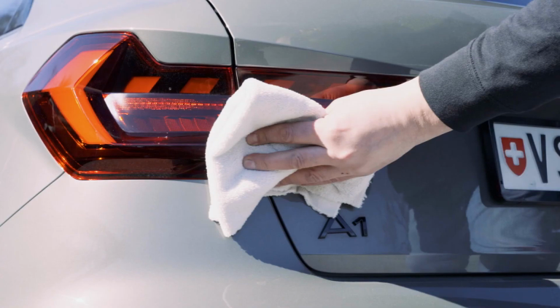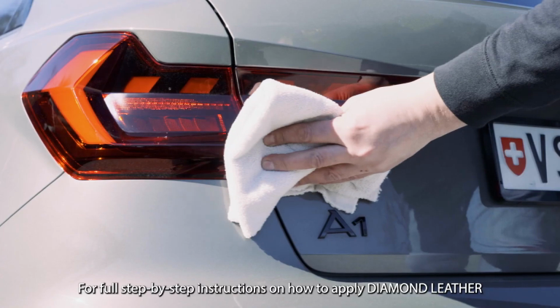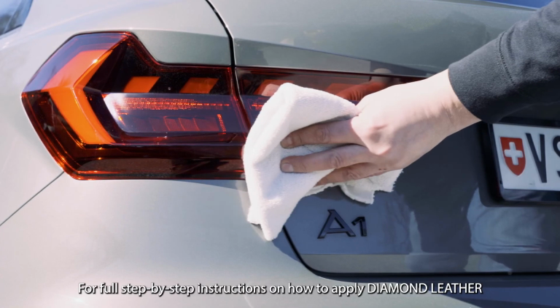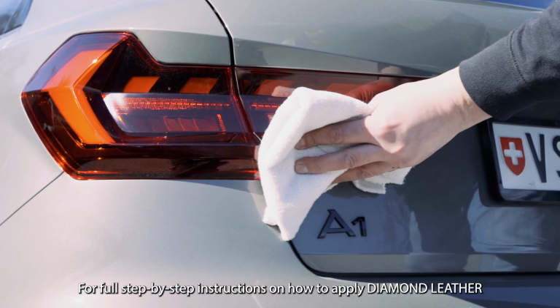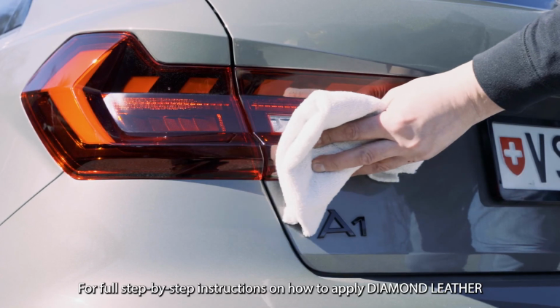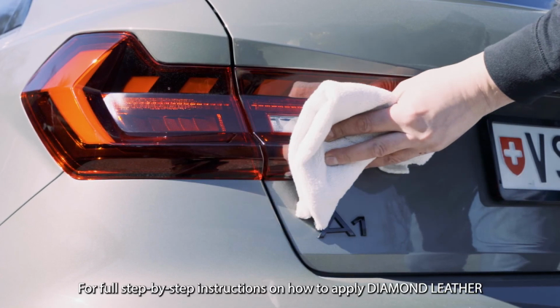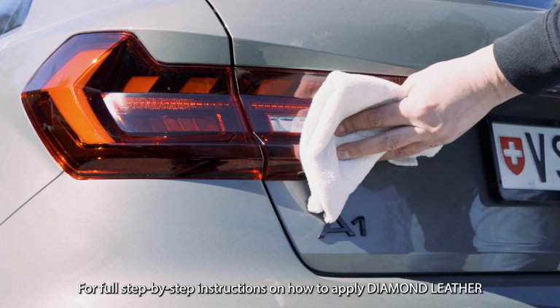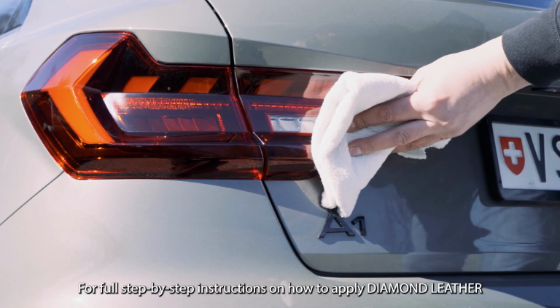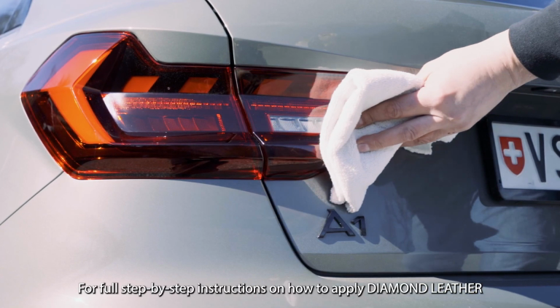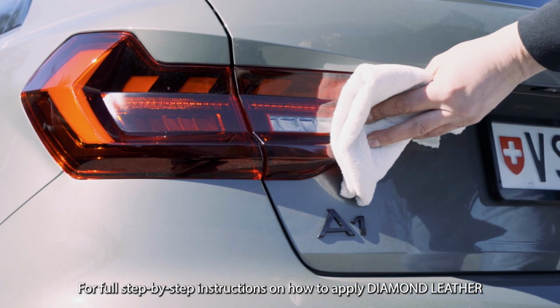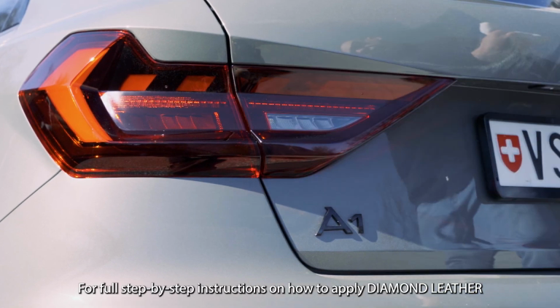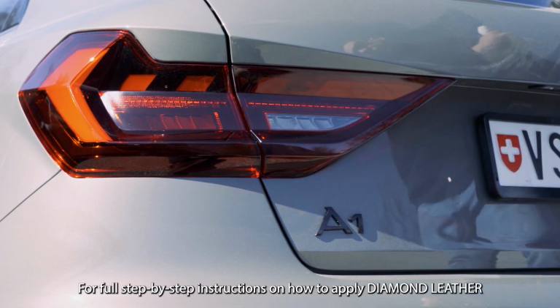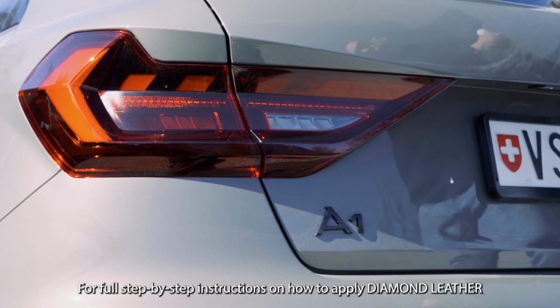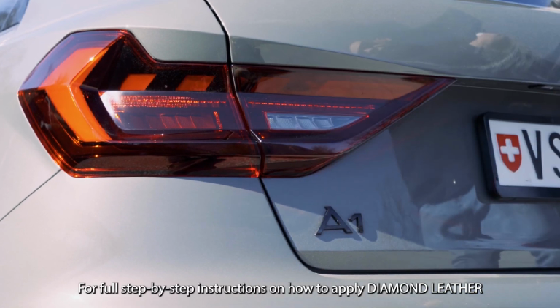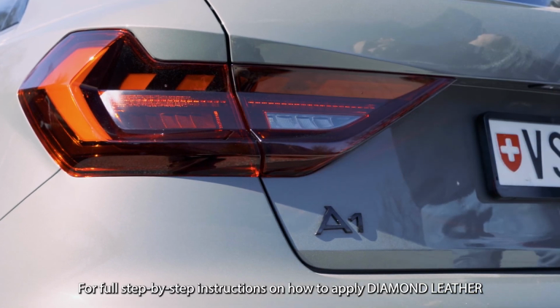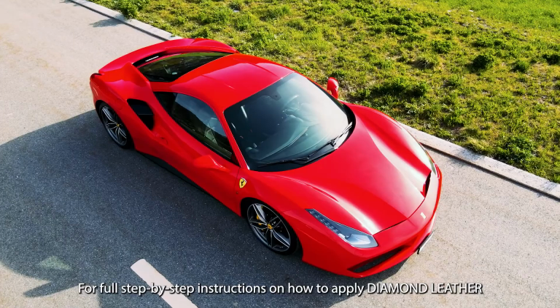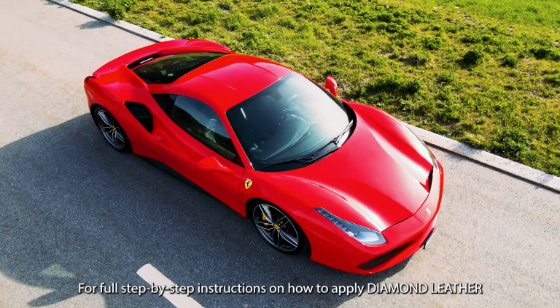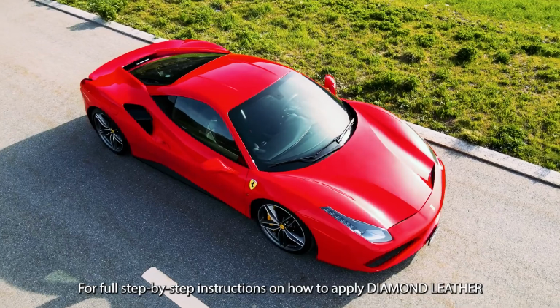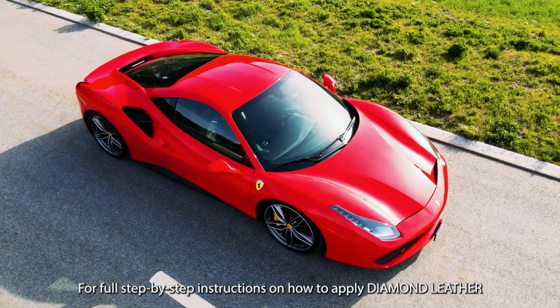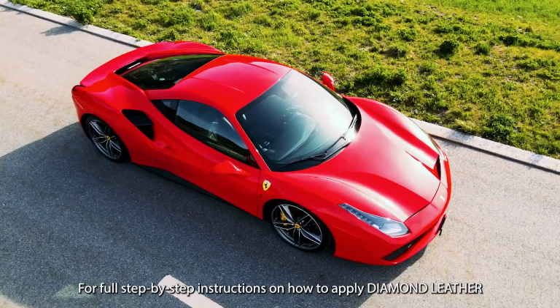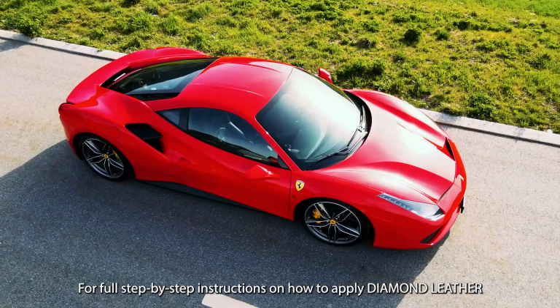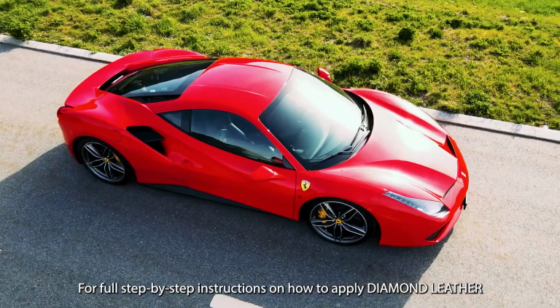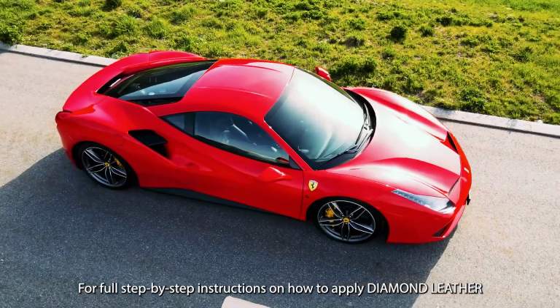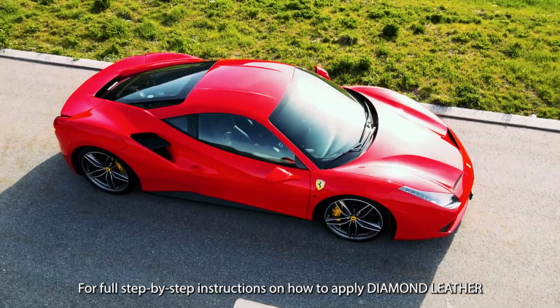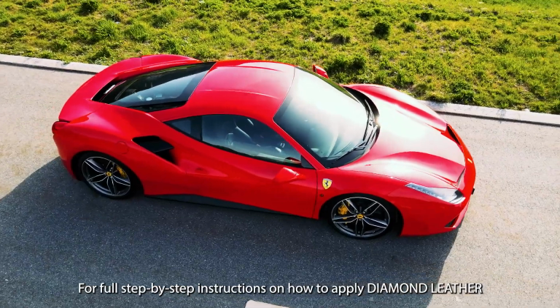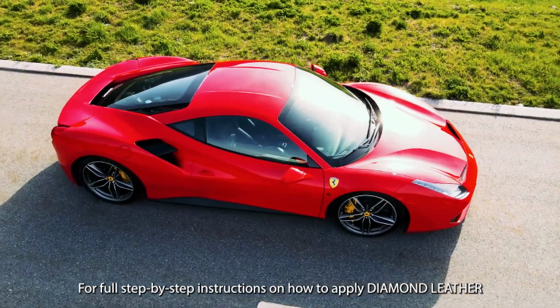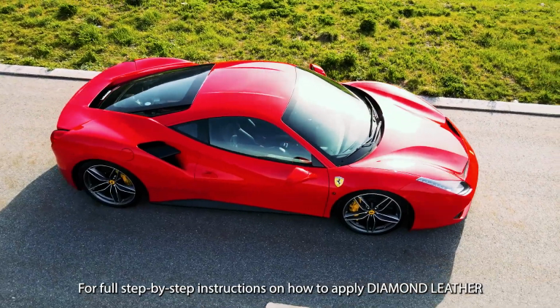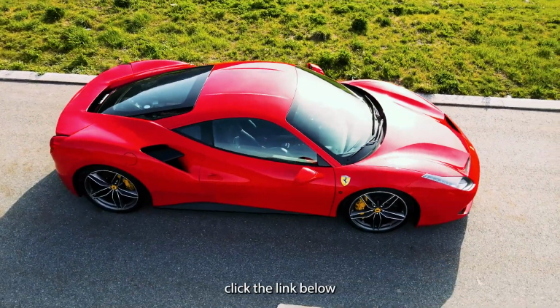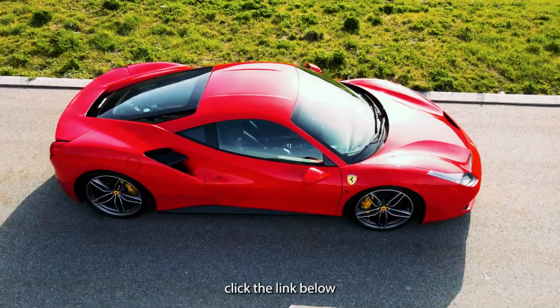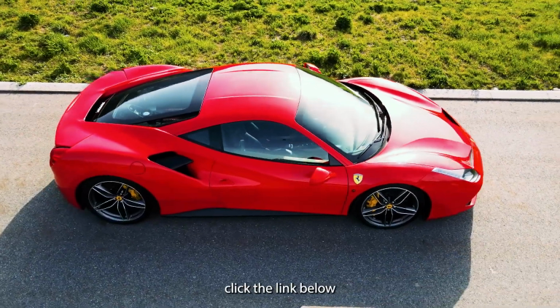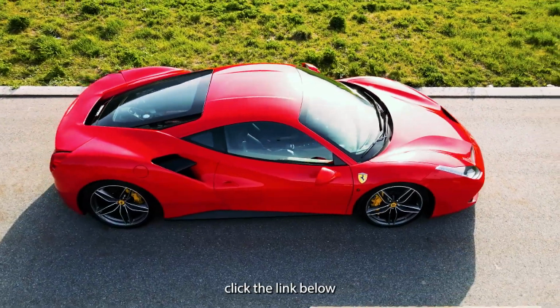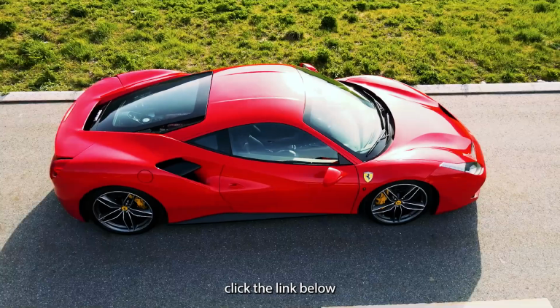For full step-by-step instructions on how to apply Diamond Leather, click the link below.